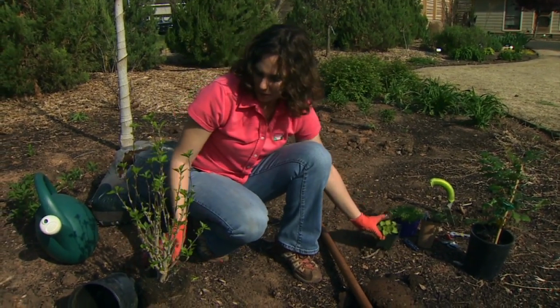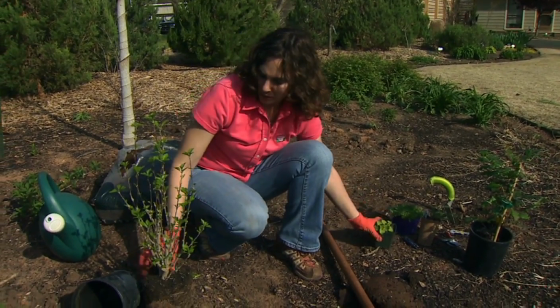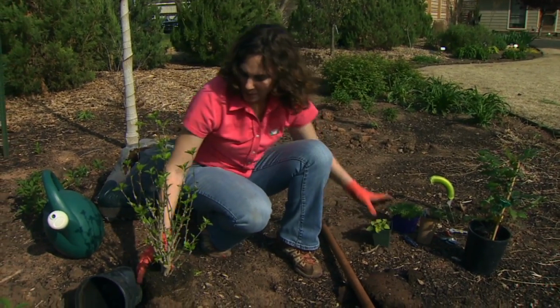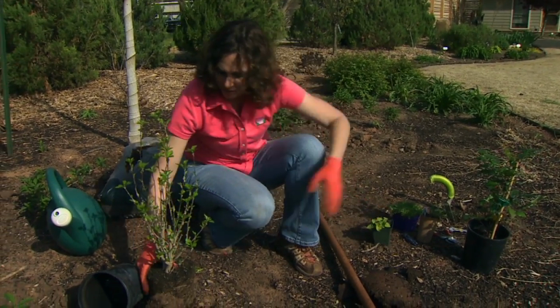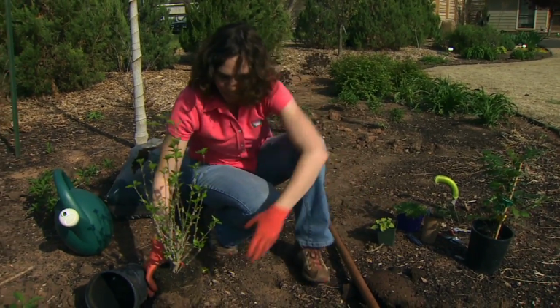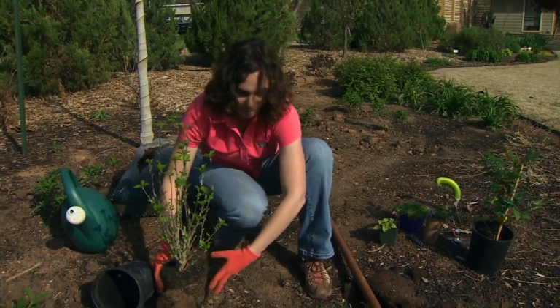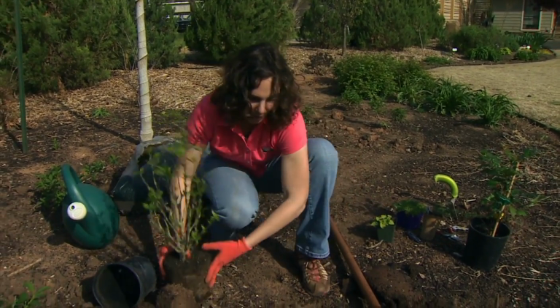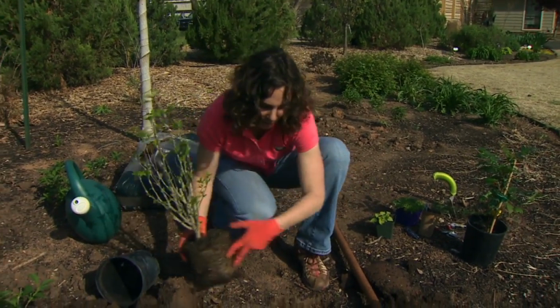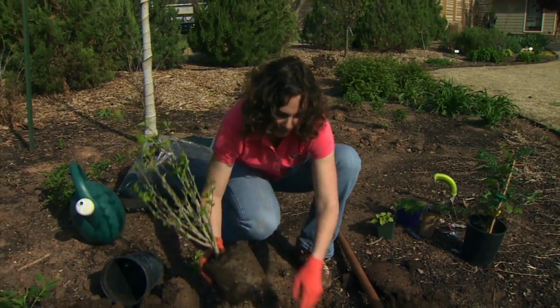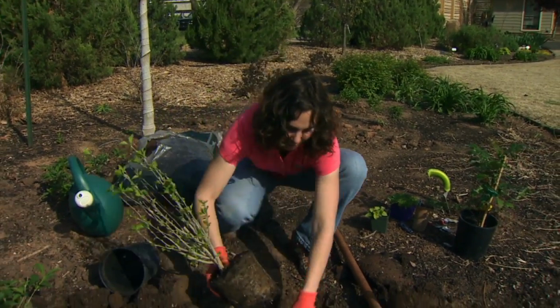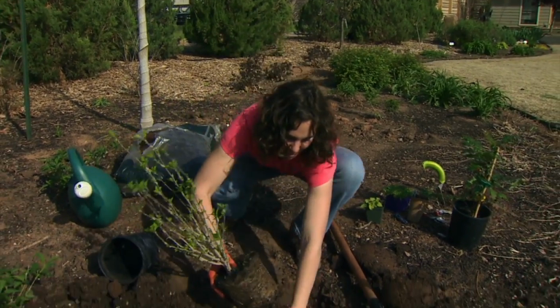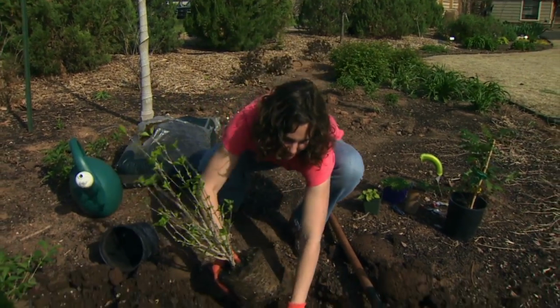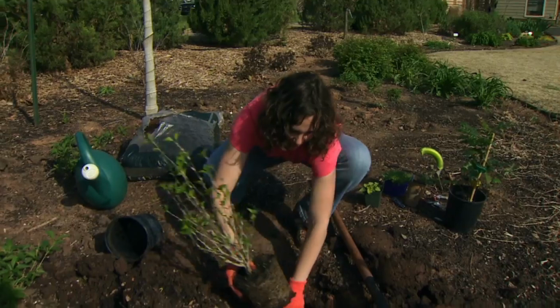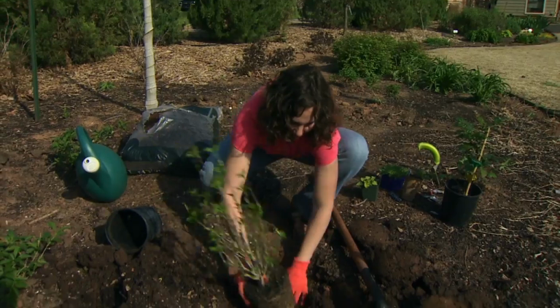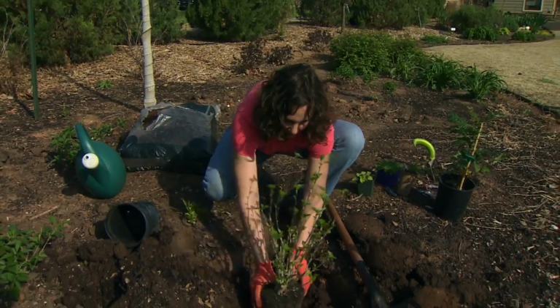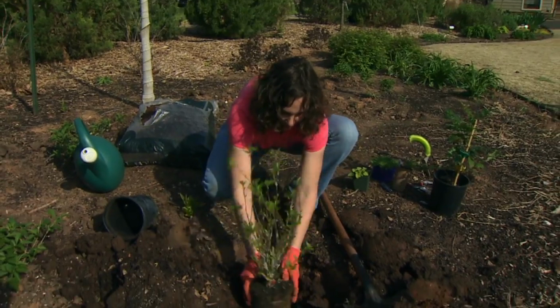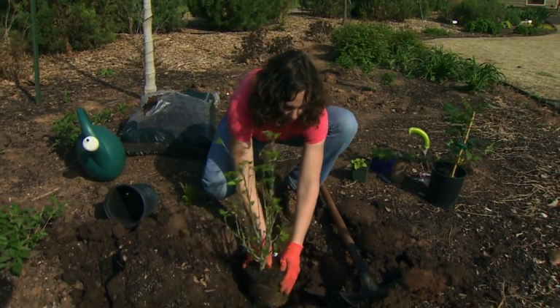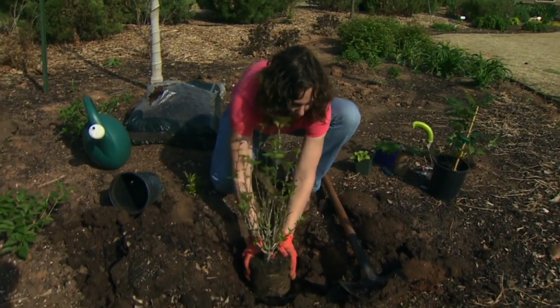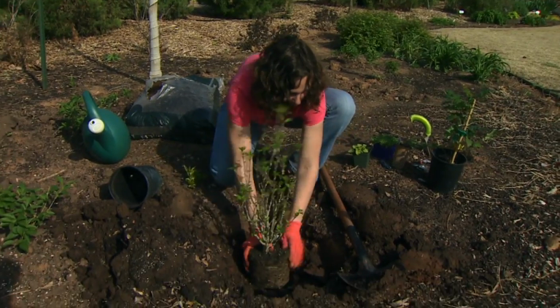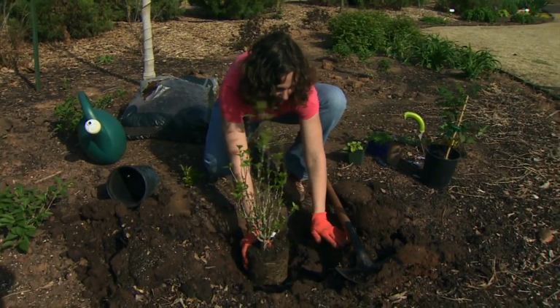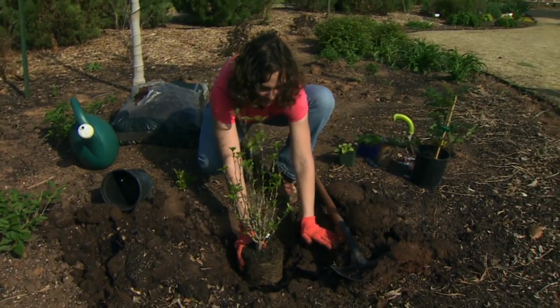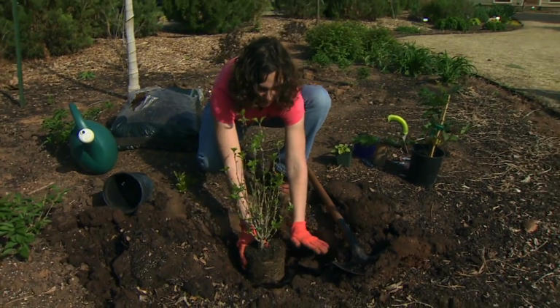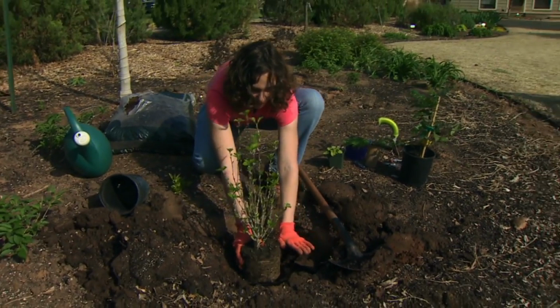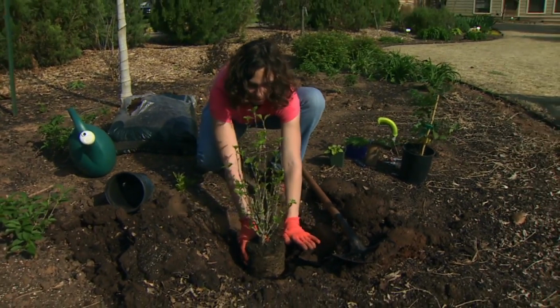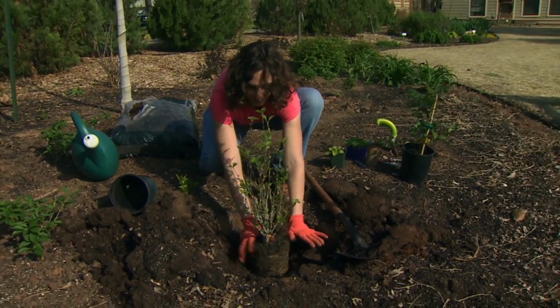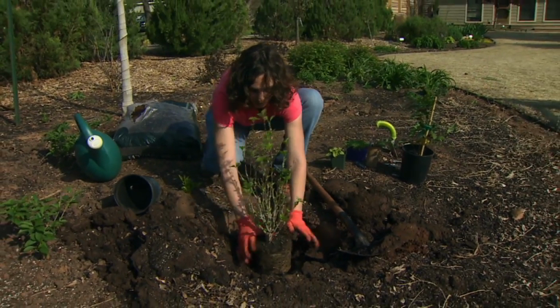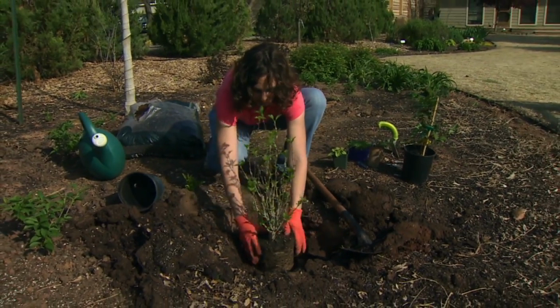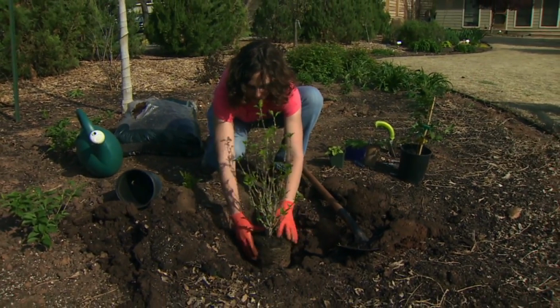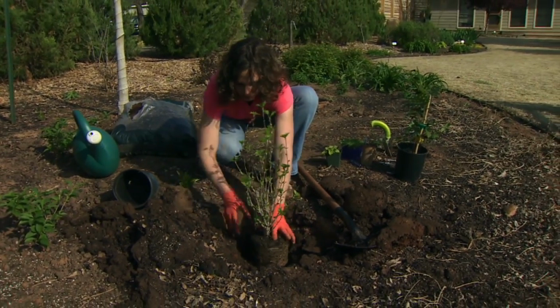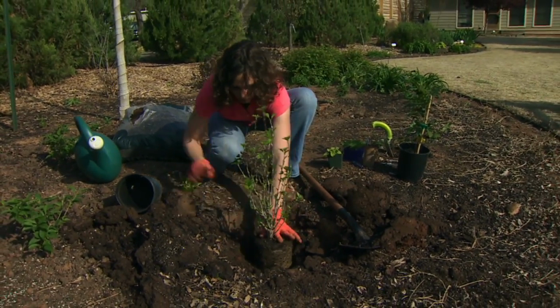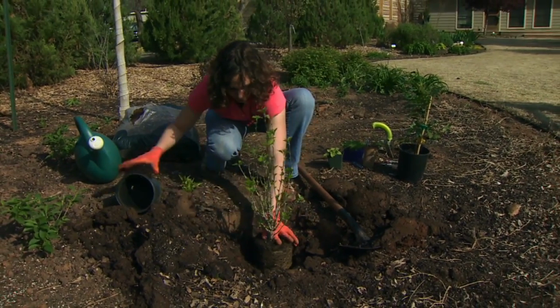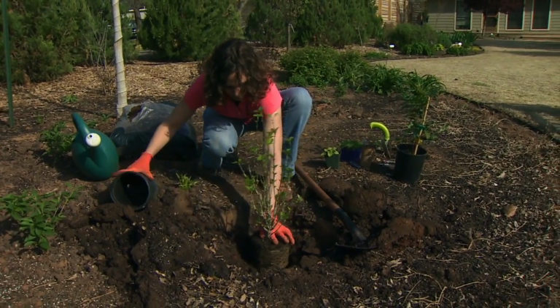I'm going to set my plant in here just to see if I've gotten the hole deep enough, and it looks about right.